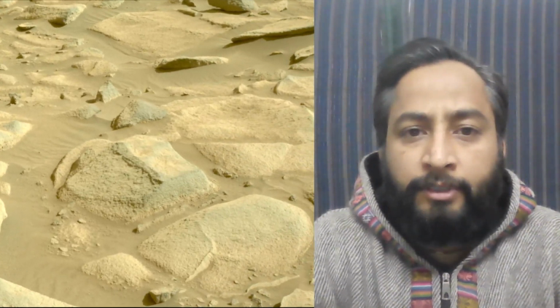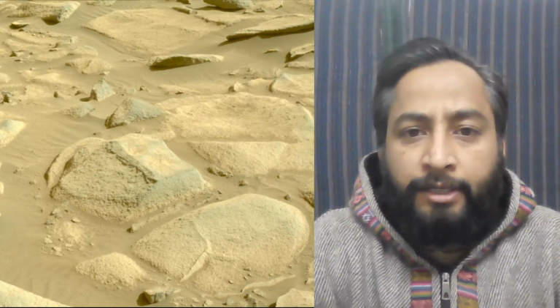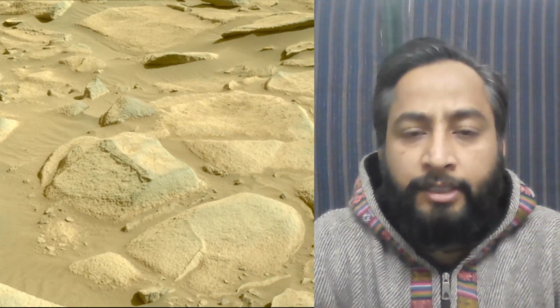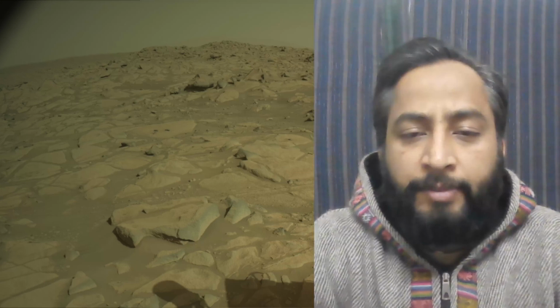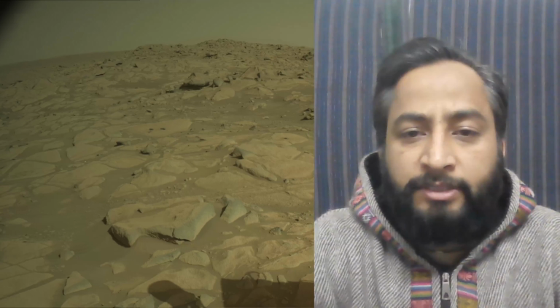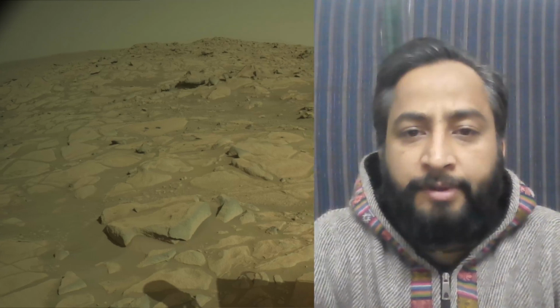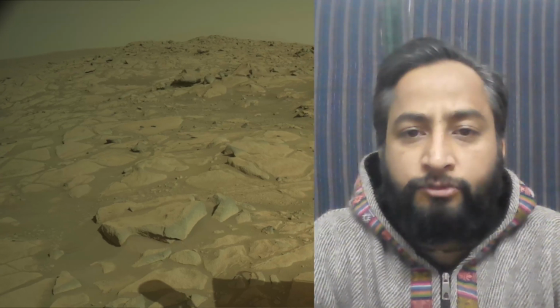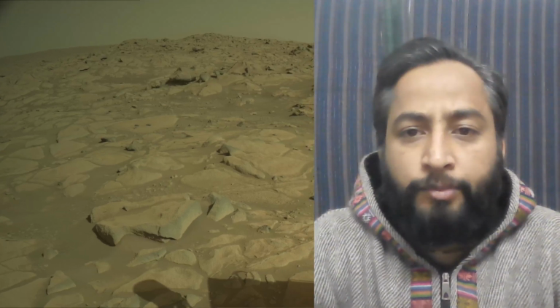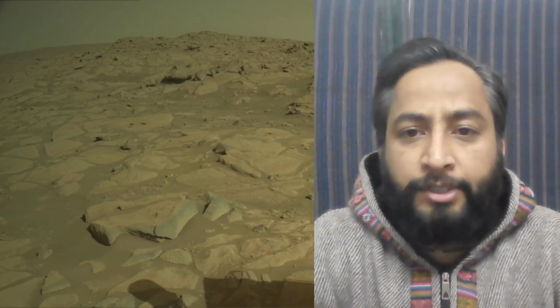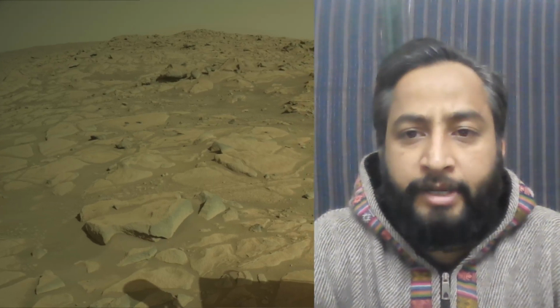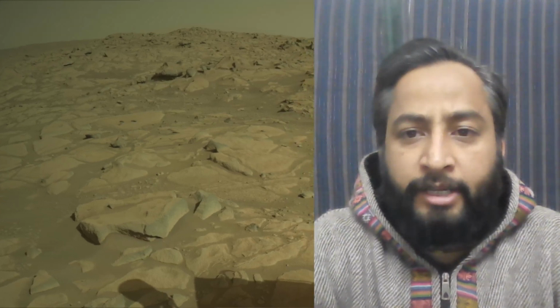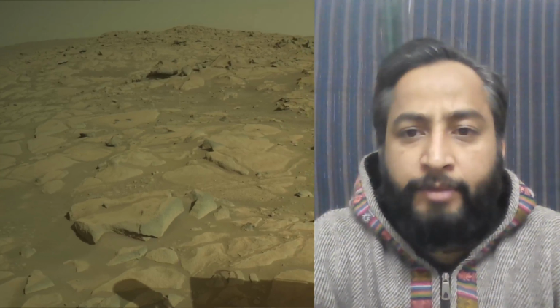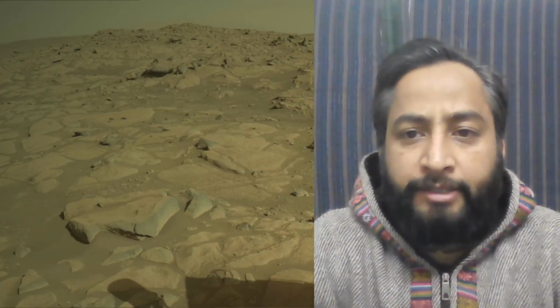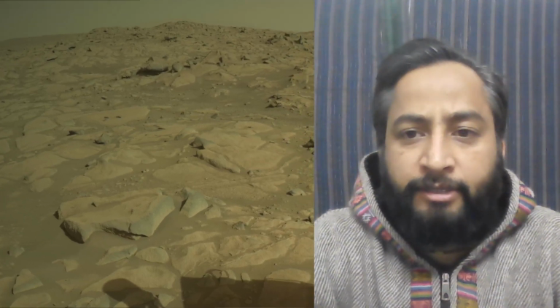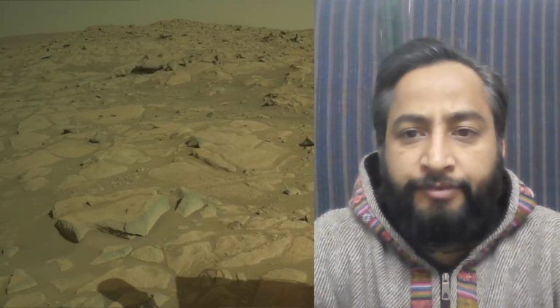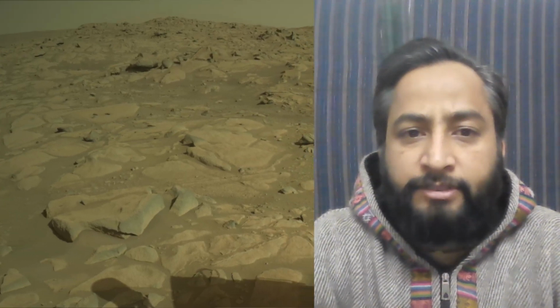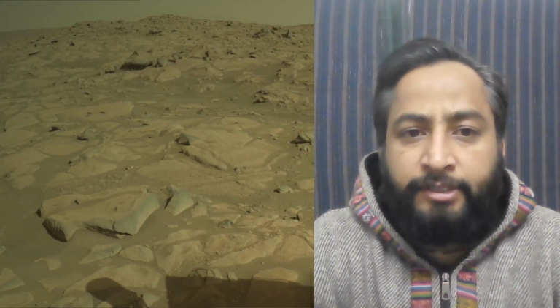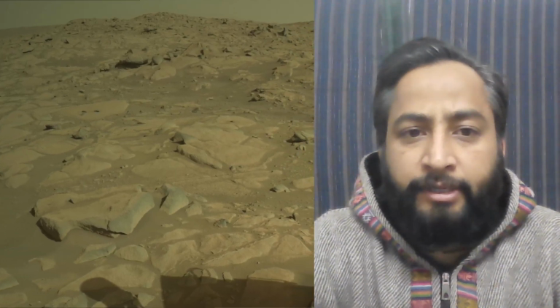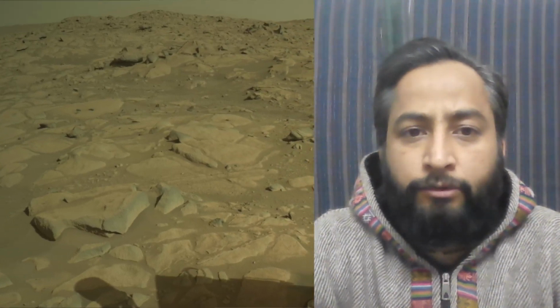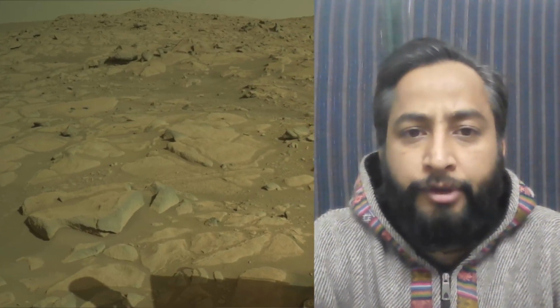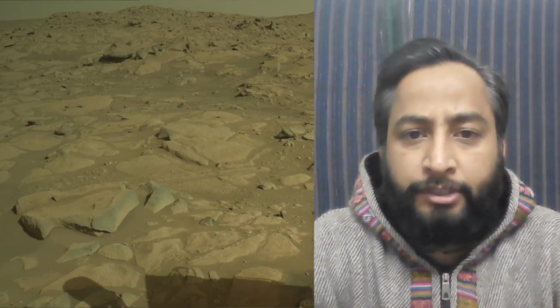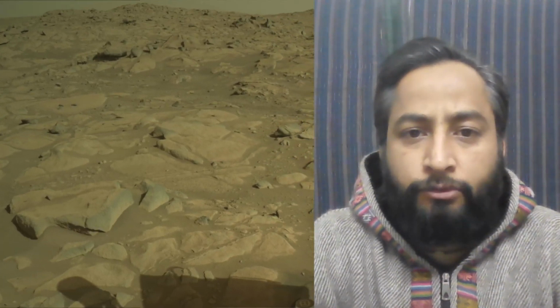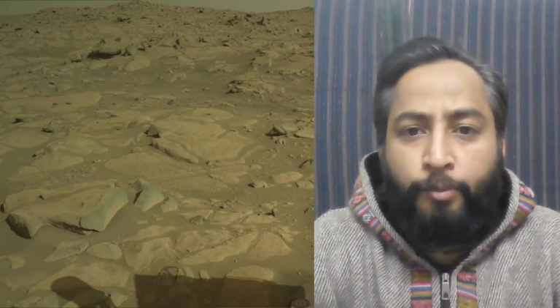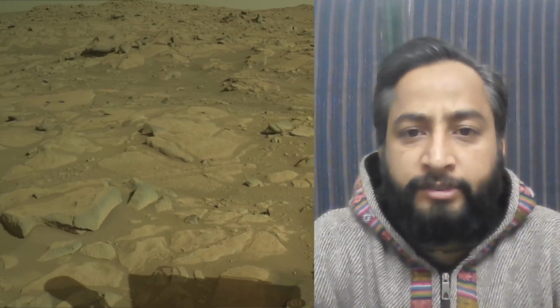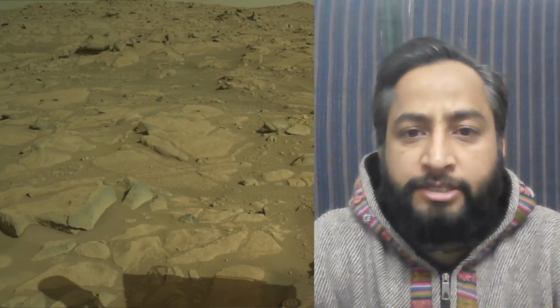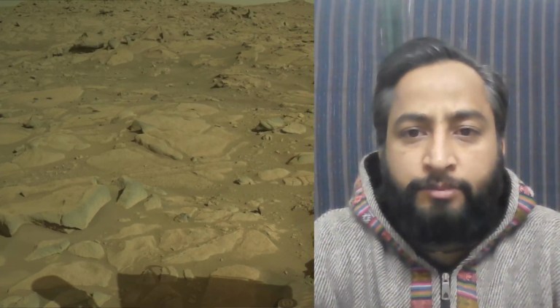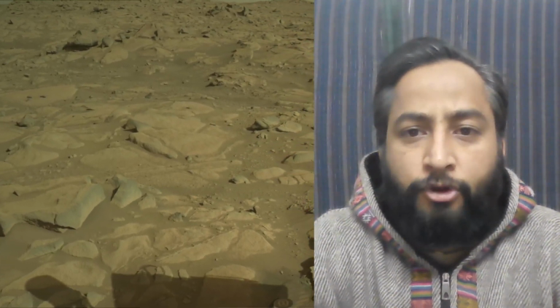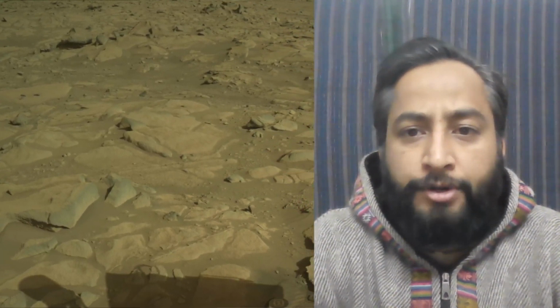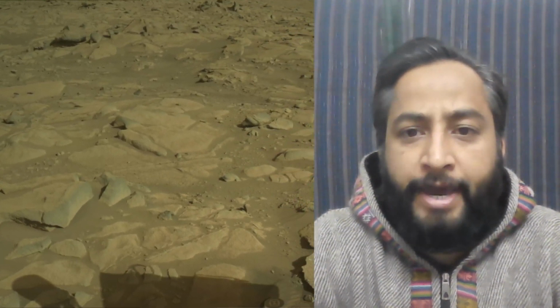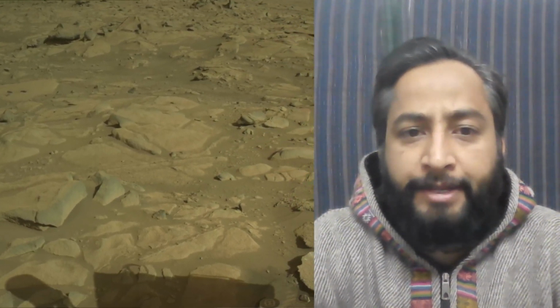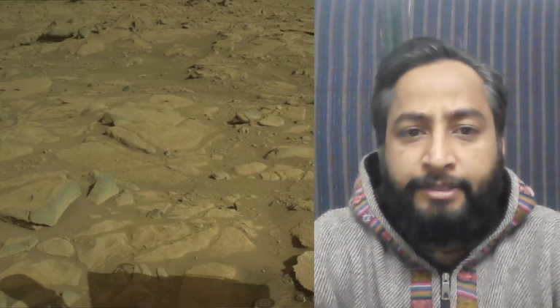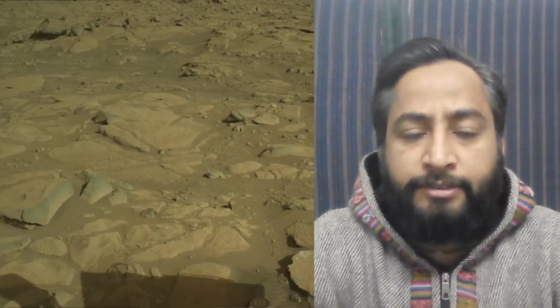Currently, the Perseverance rover is traversing the Martian surface near a location called Array Hills.